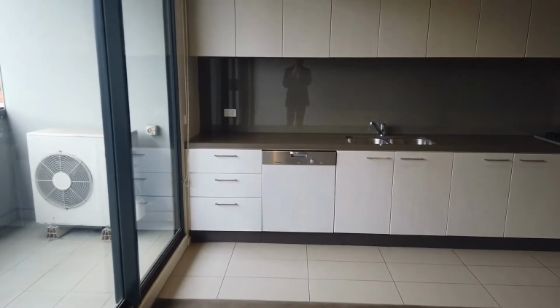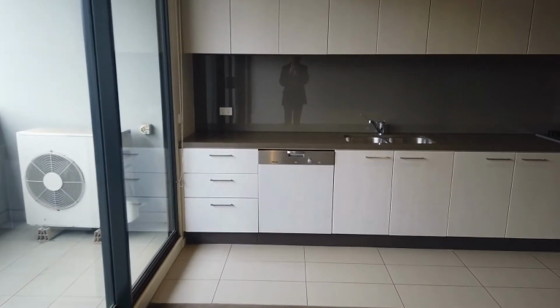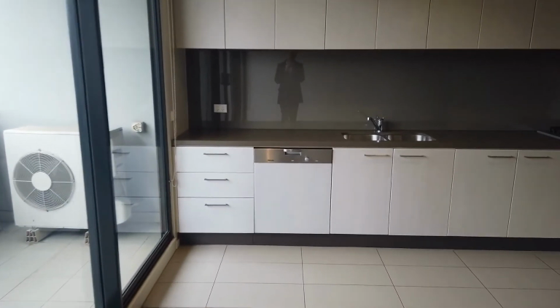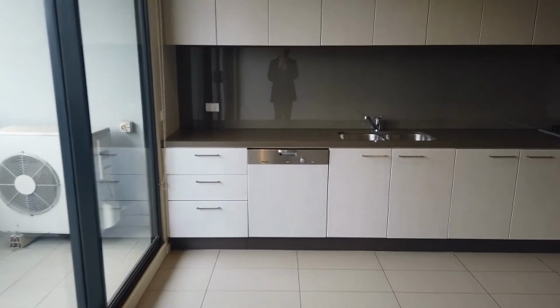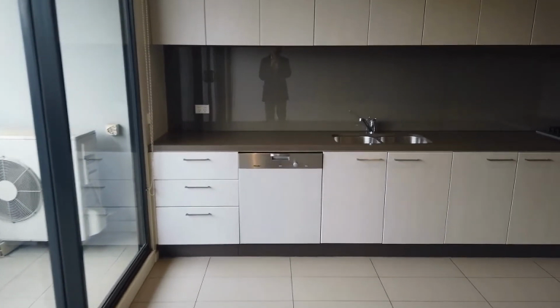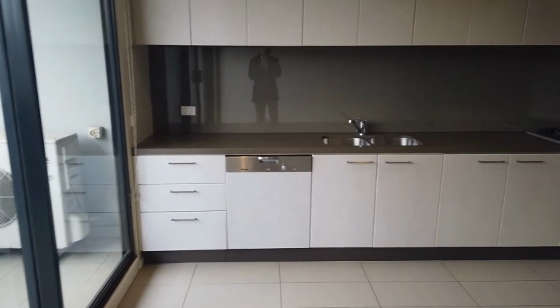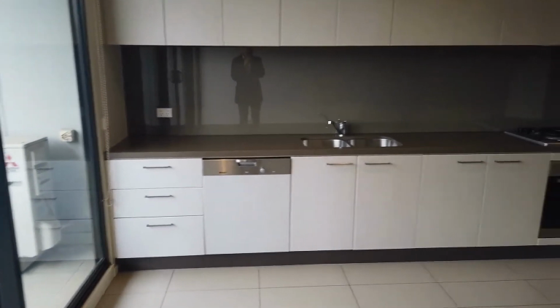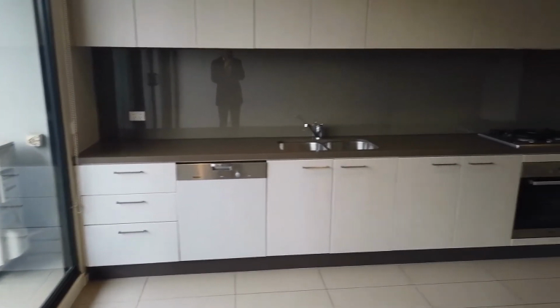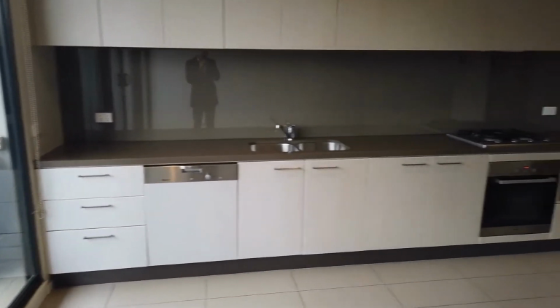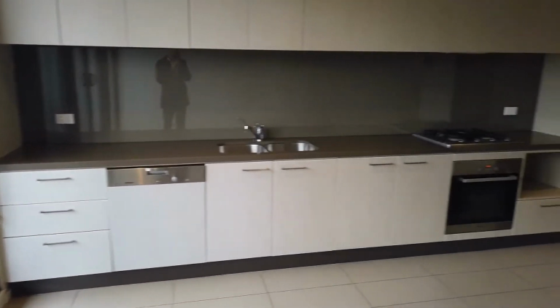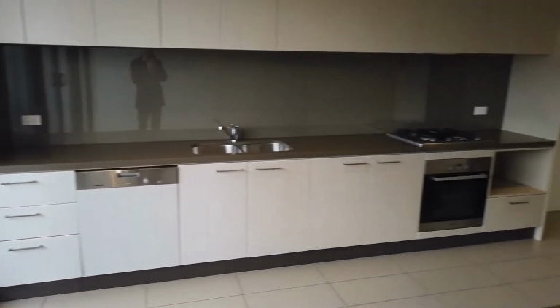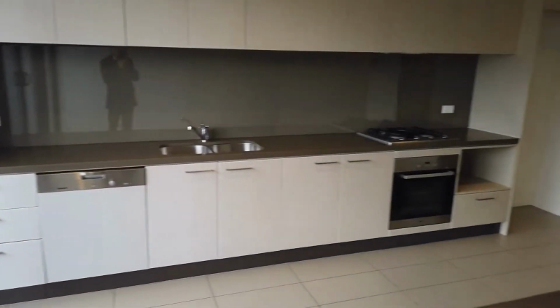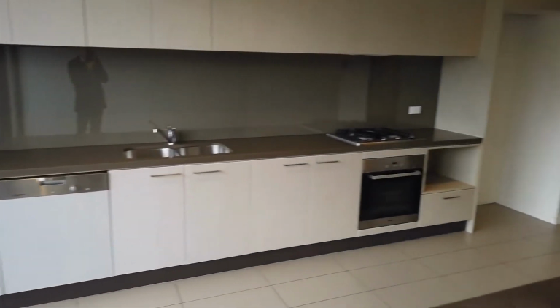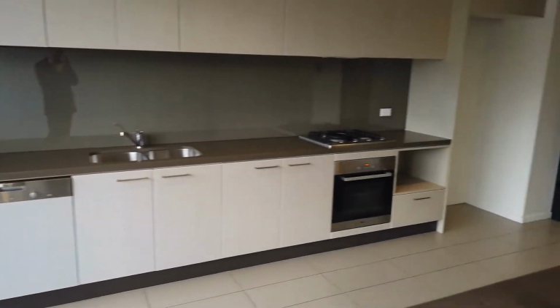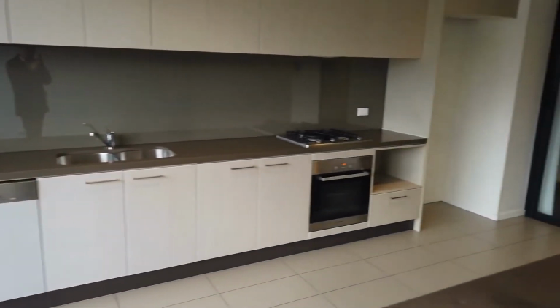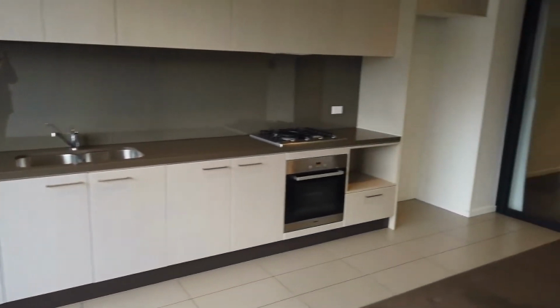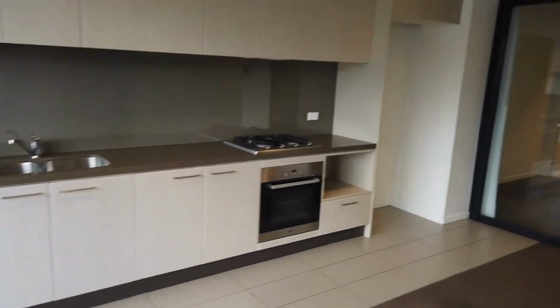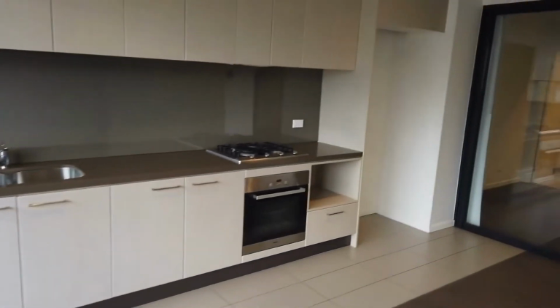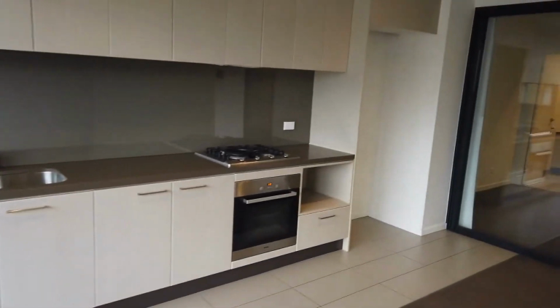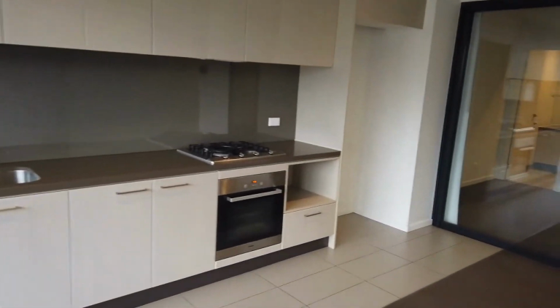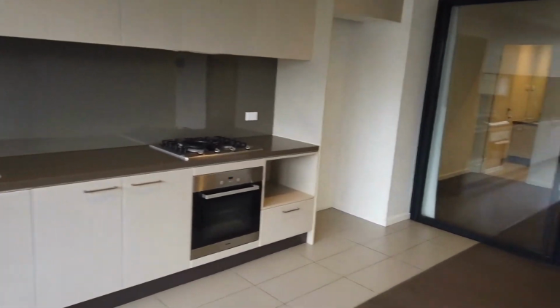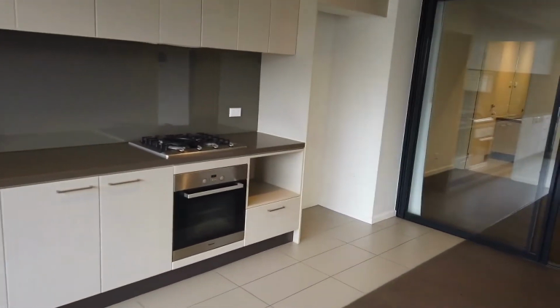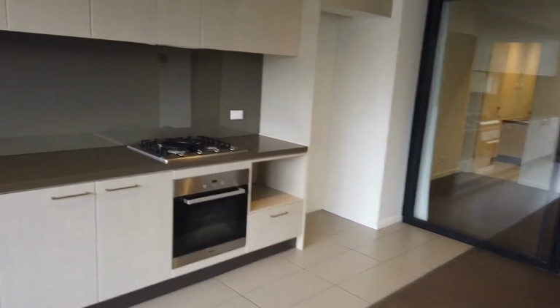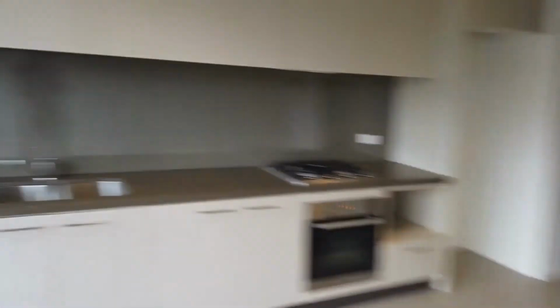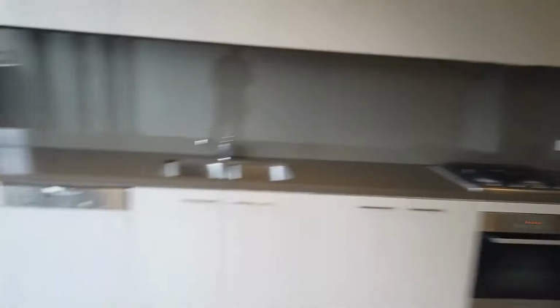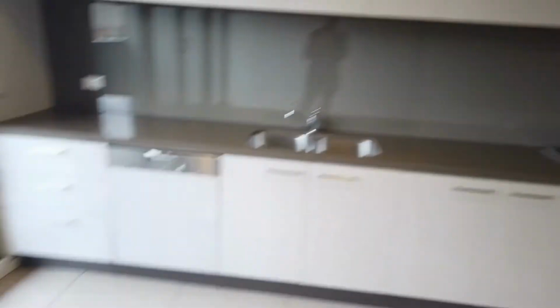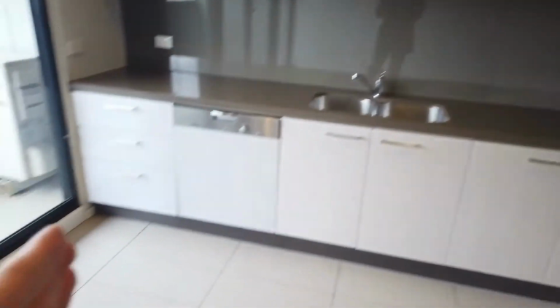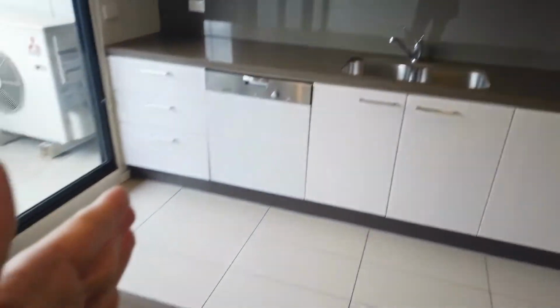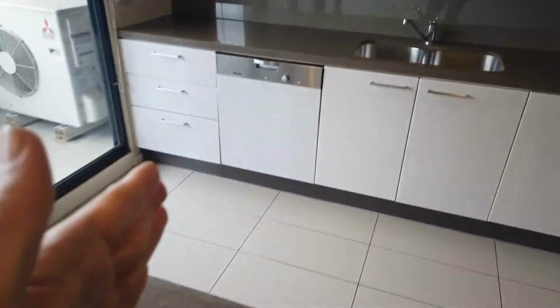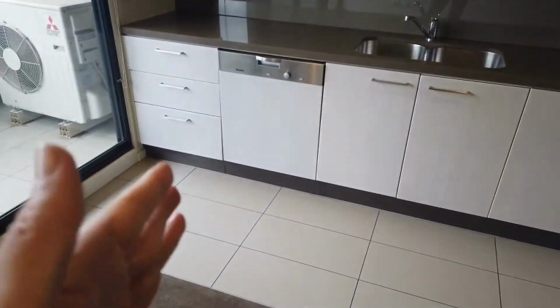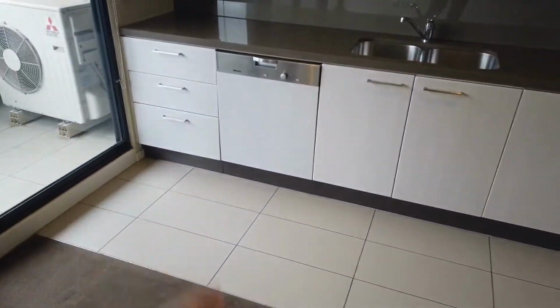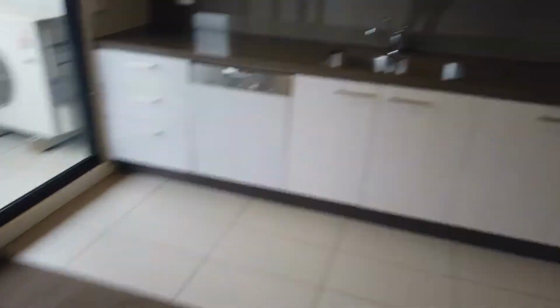As you can see here, we have quite a large kitchen with a gas cooktop, oven, and dishwasher below.